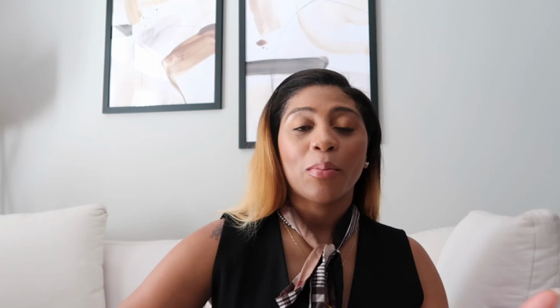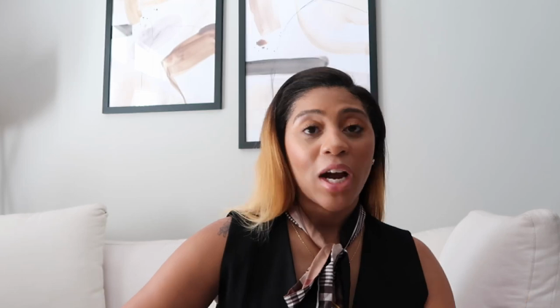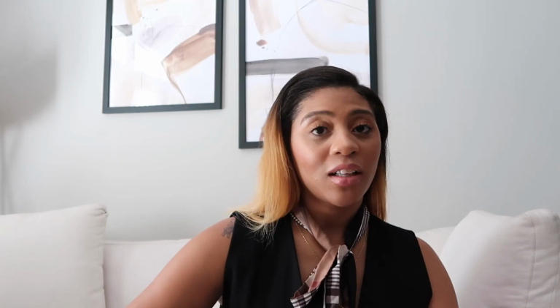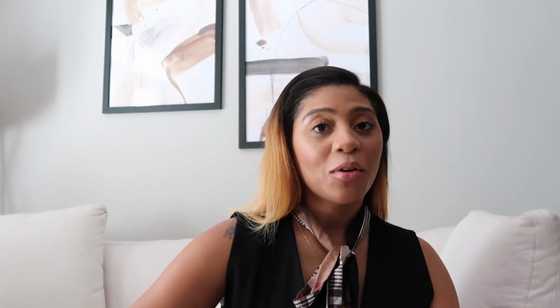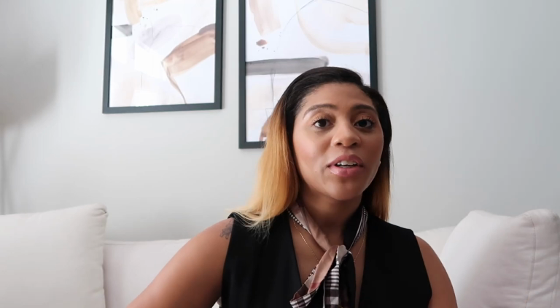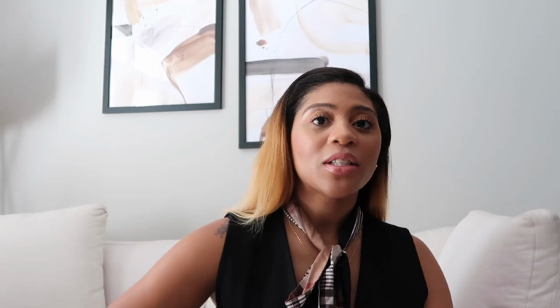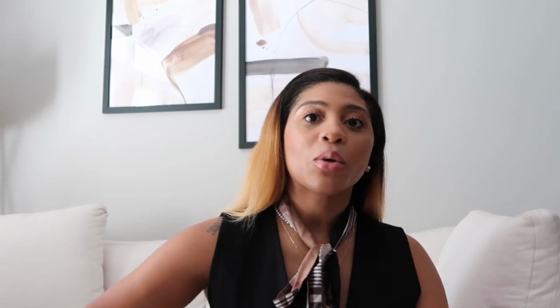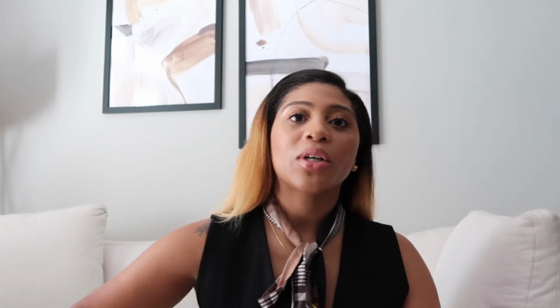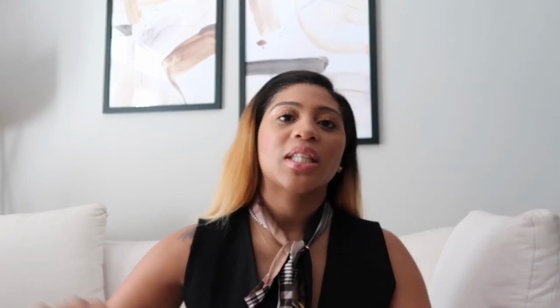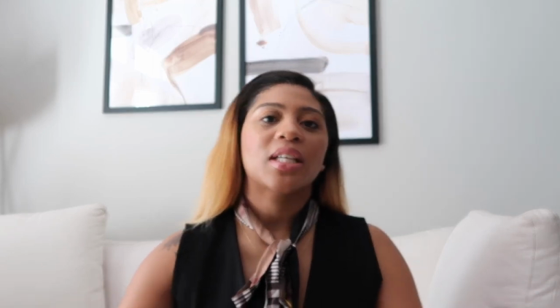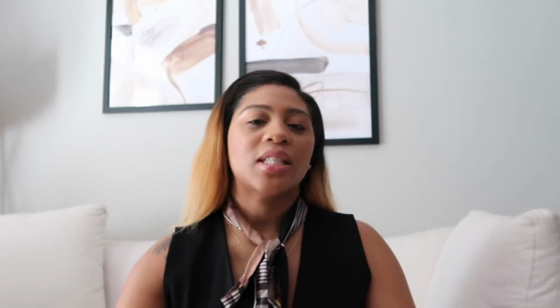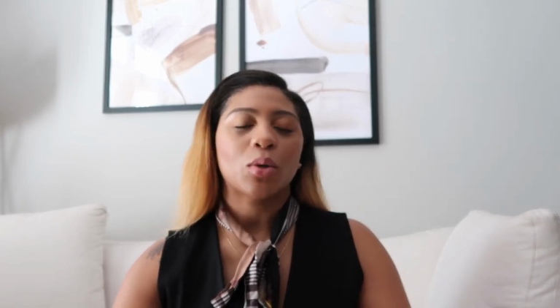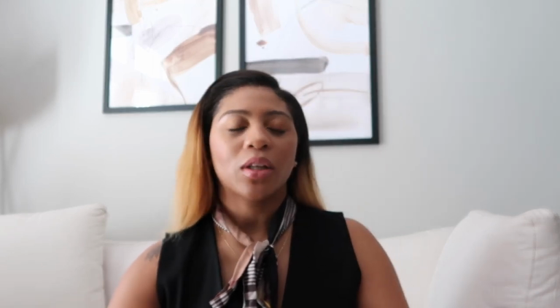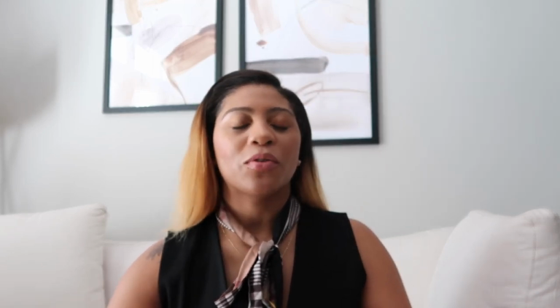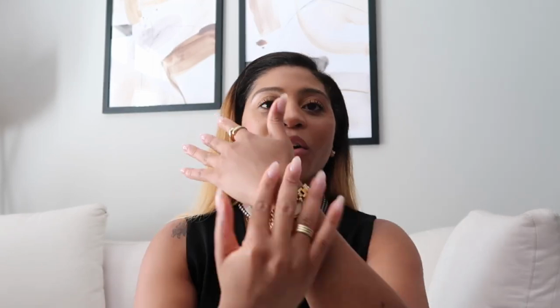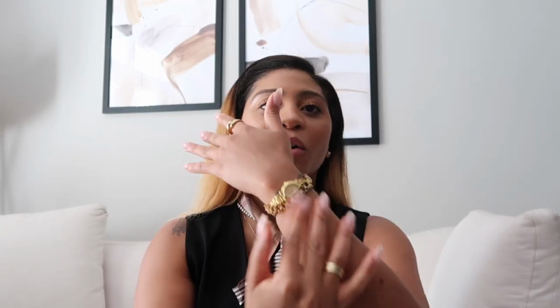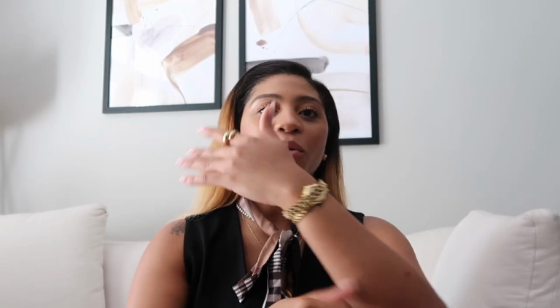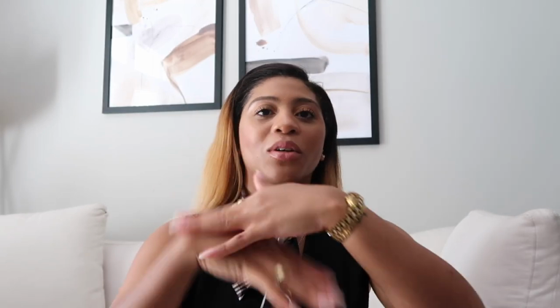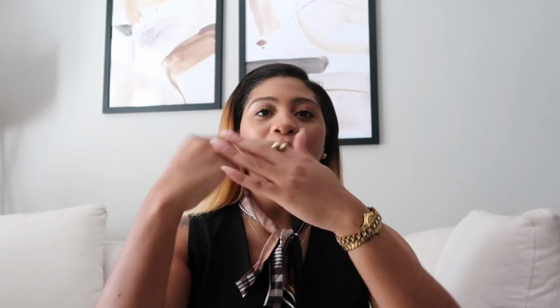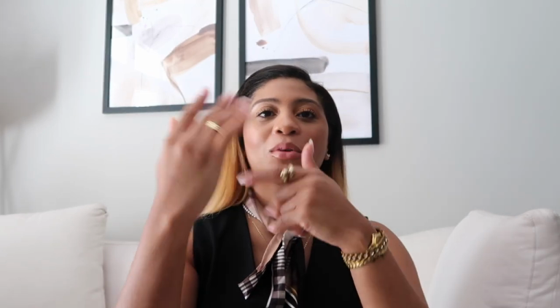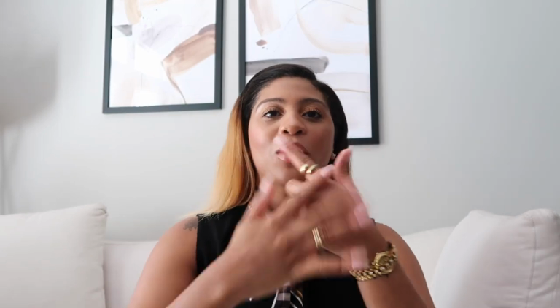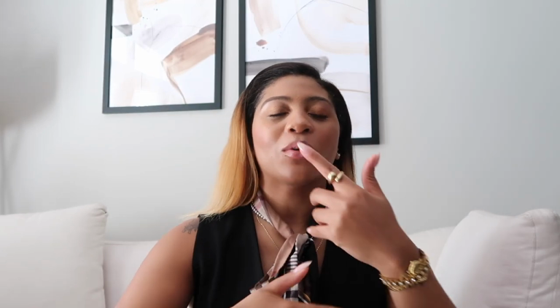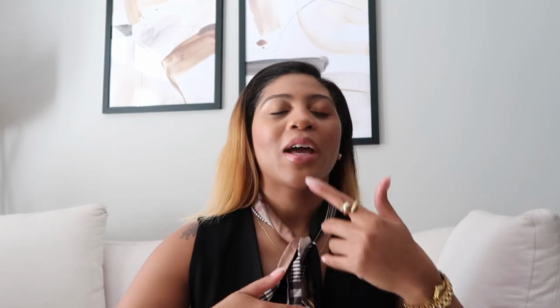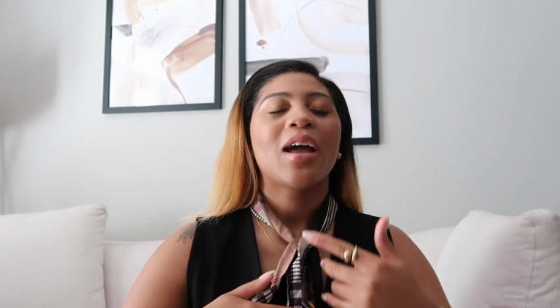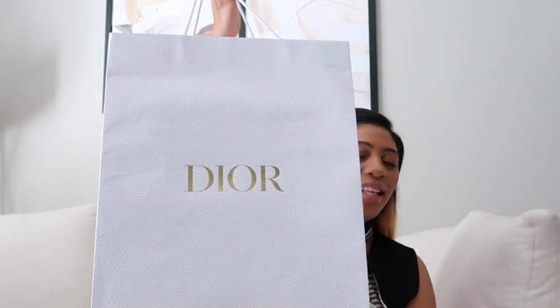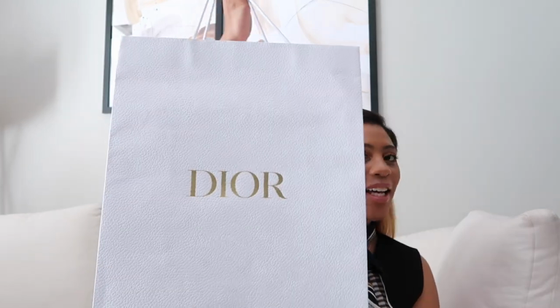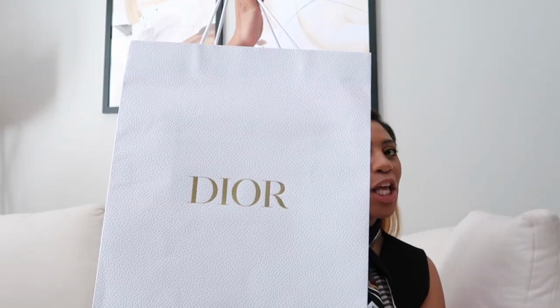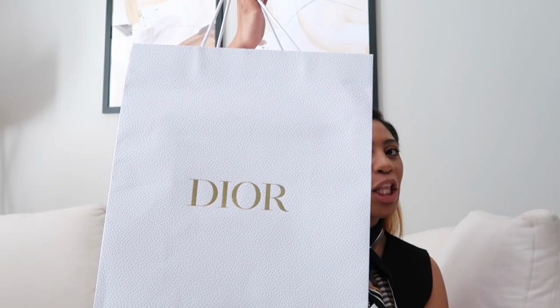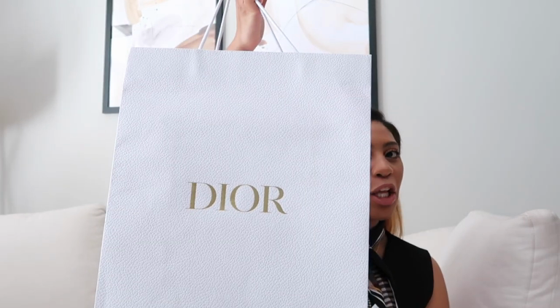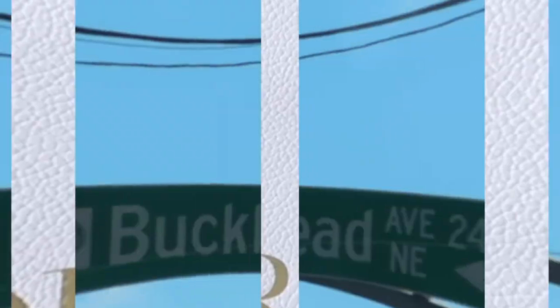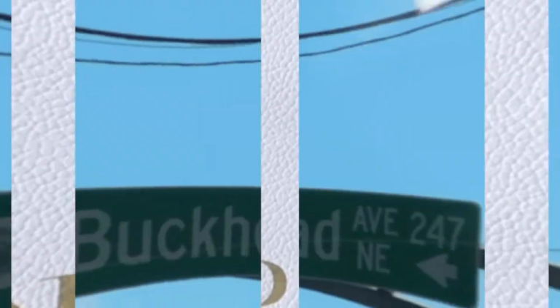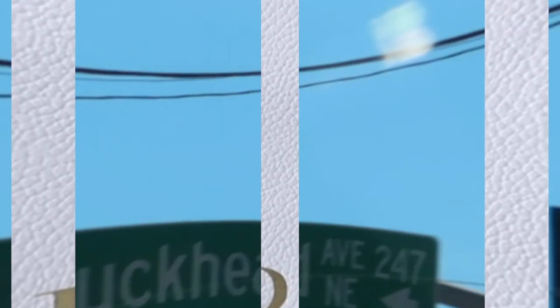The Prada Loafers or the Dior Loafers? Gold, gold, gold. The Loafers.